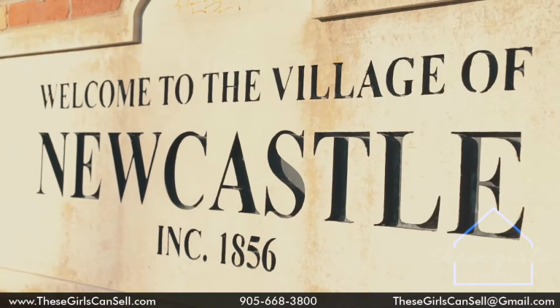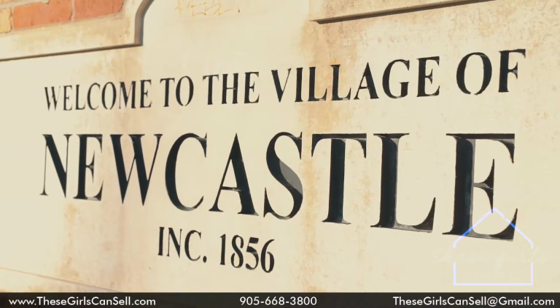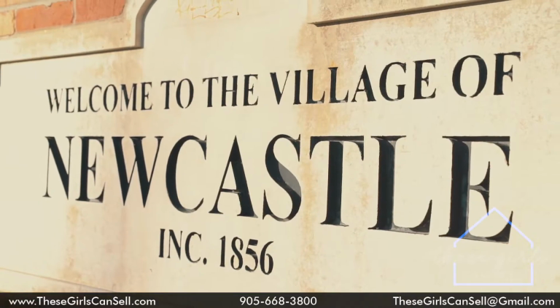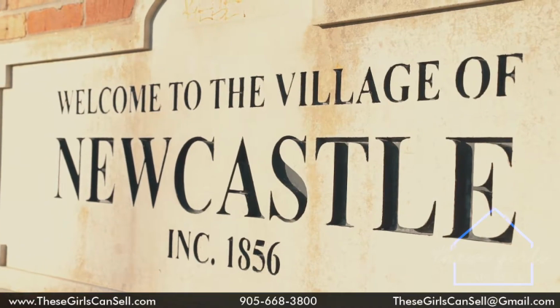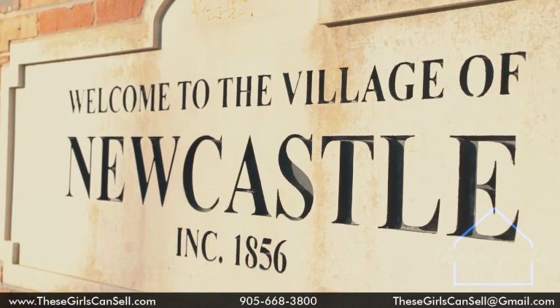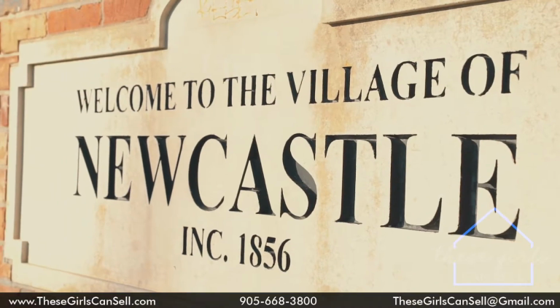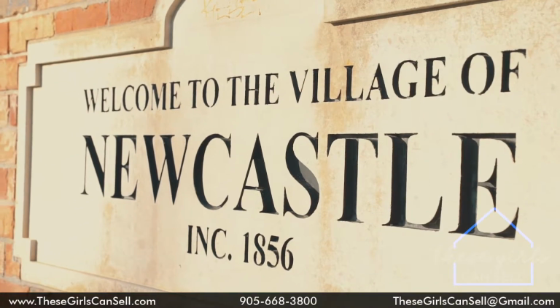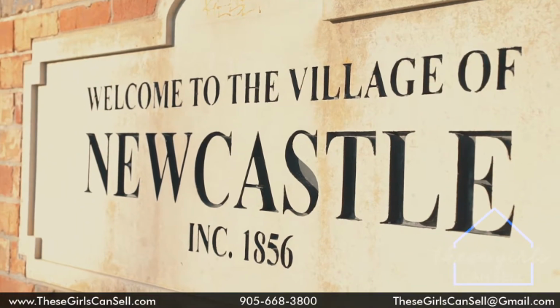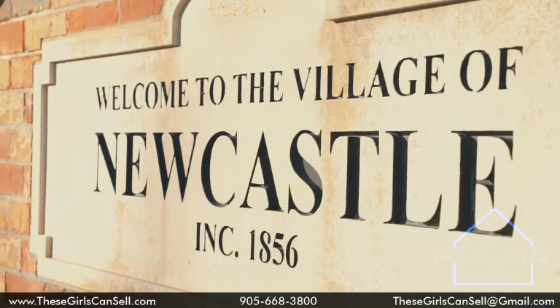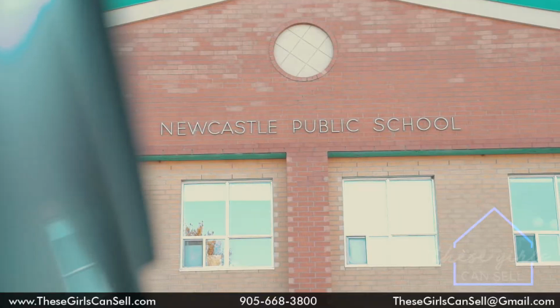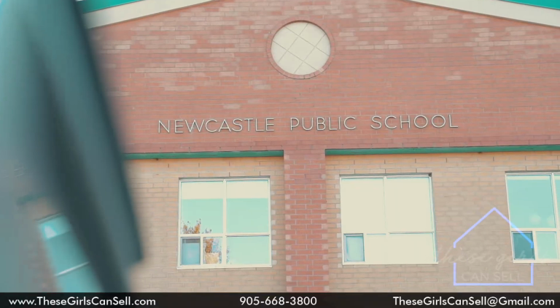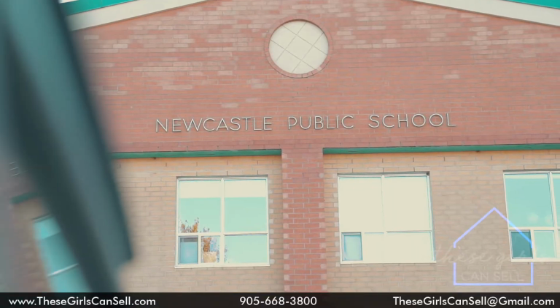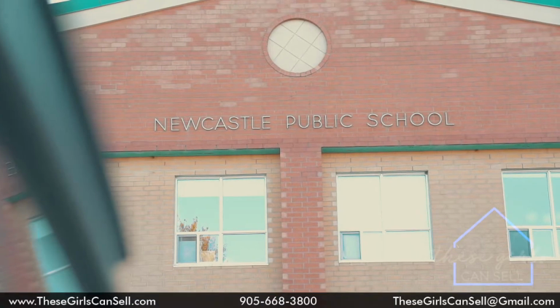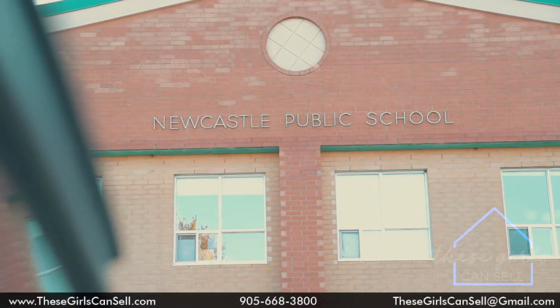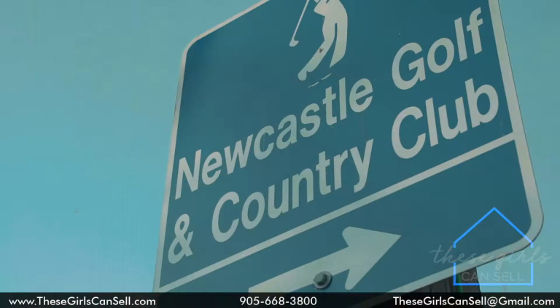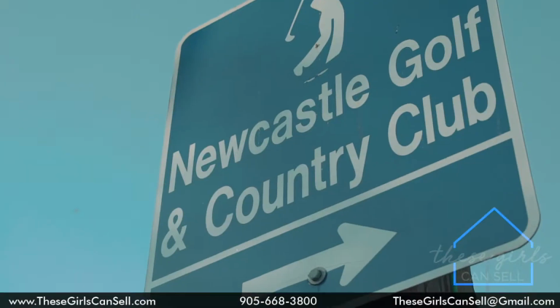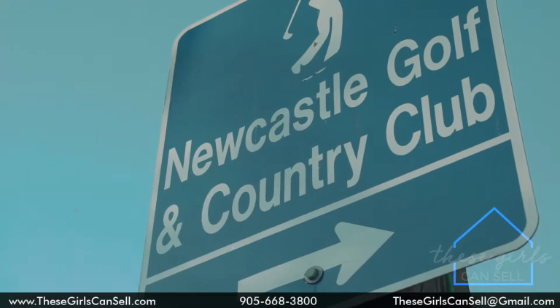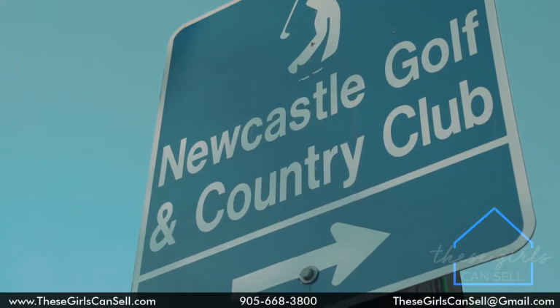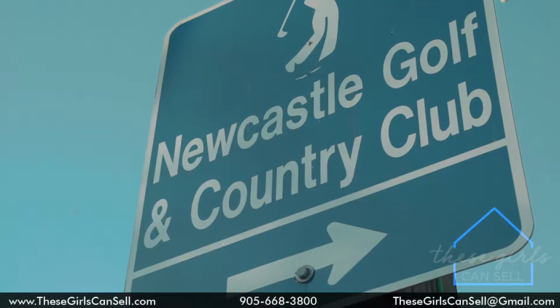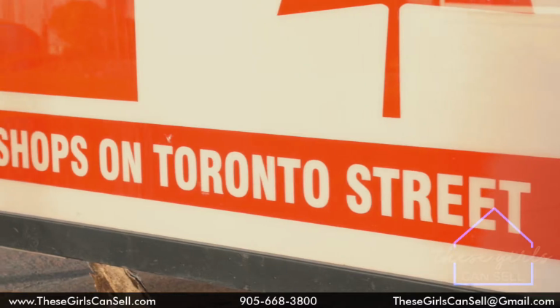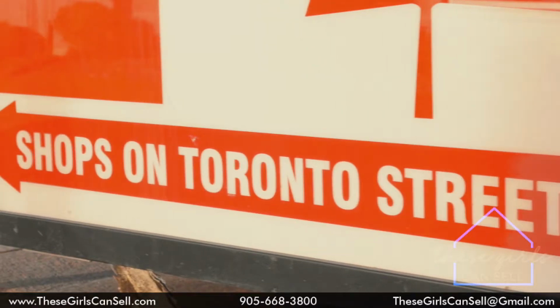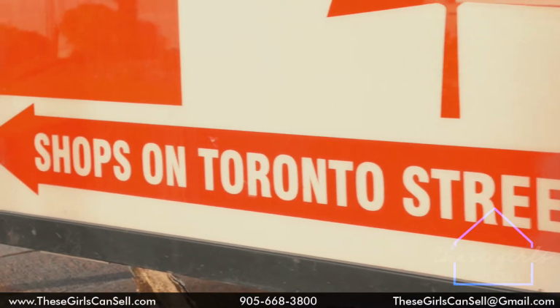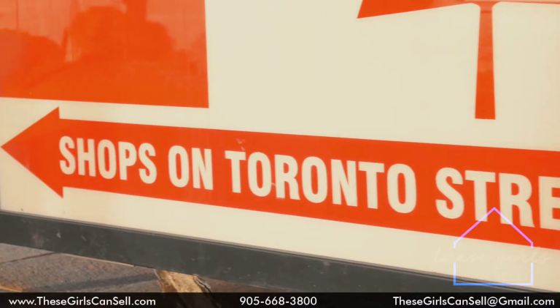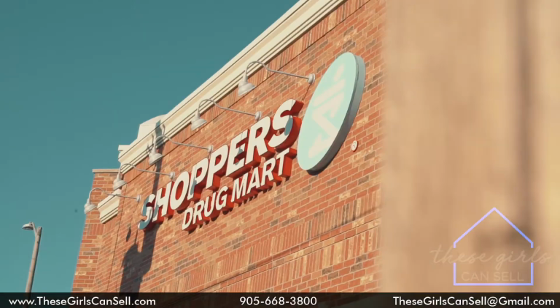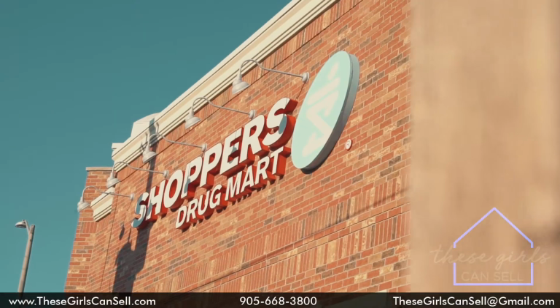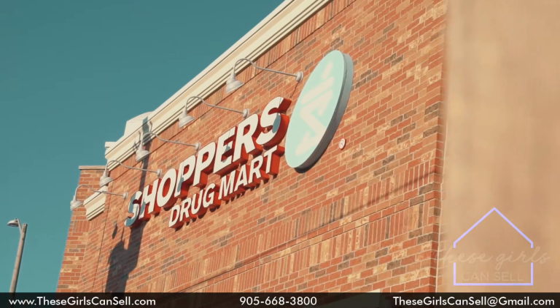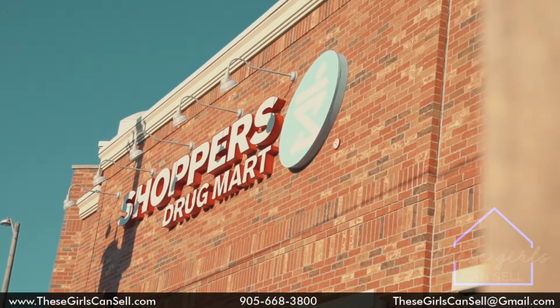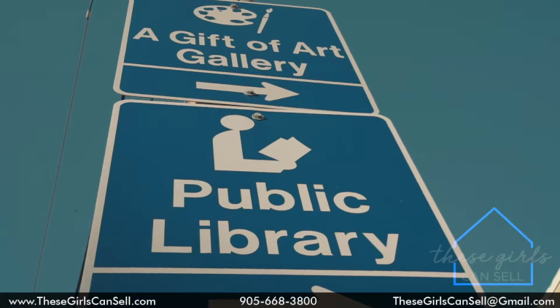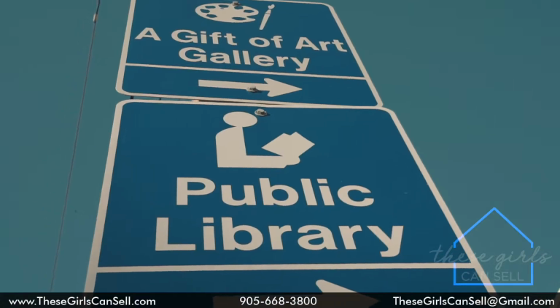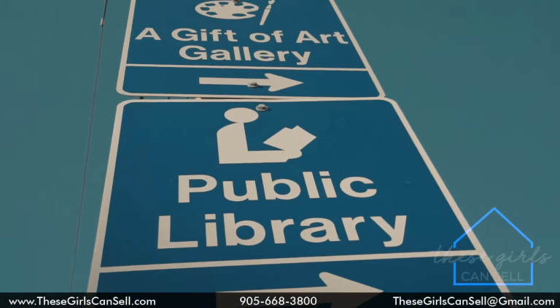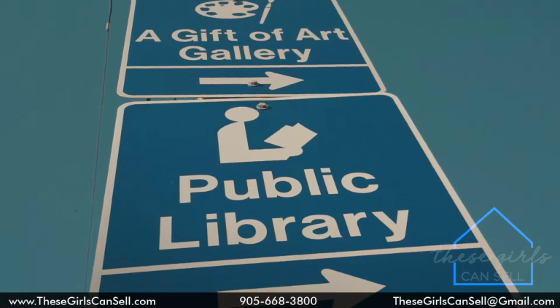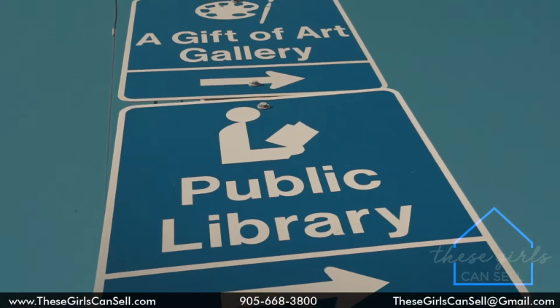Hi, my name is Erica Roberts of These Girls Can Sell. I would like to welcome you to the village of Newcastle, where you'll find 14 Harmer Drive.